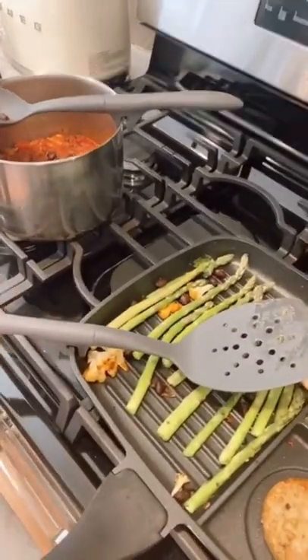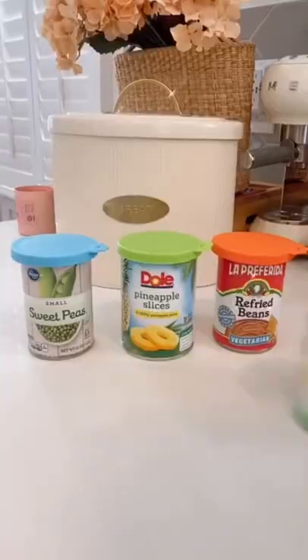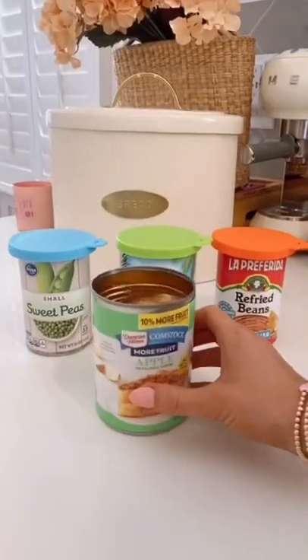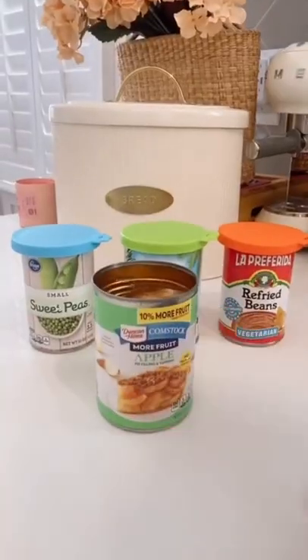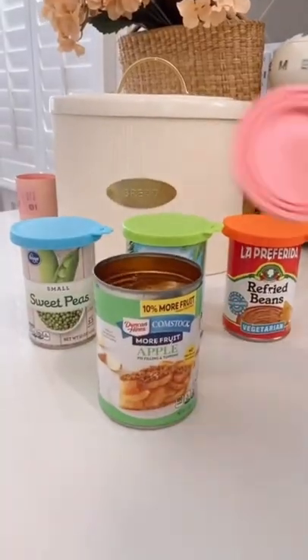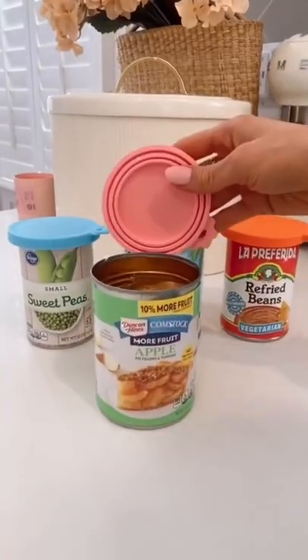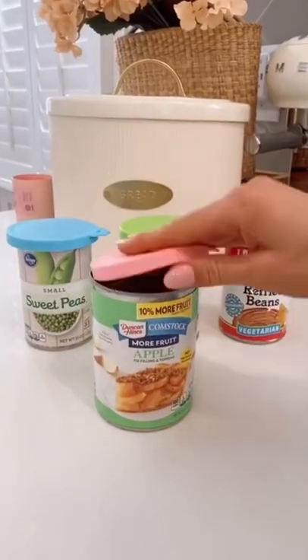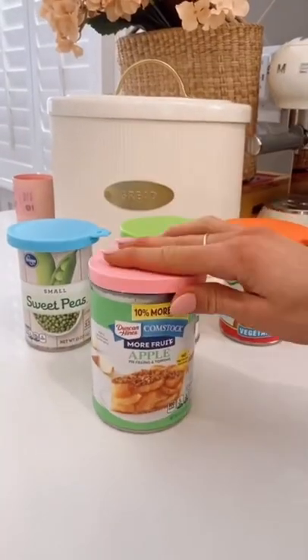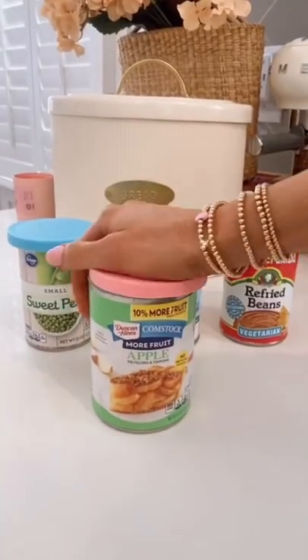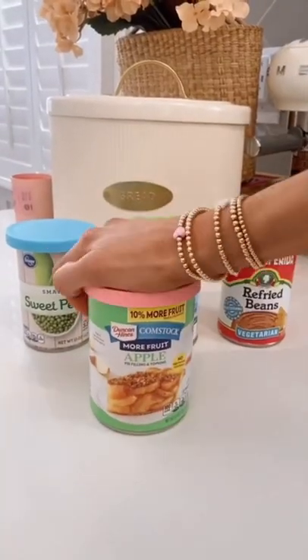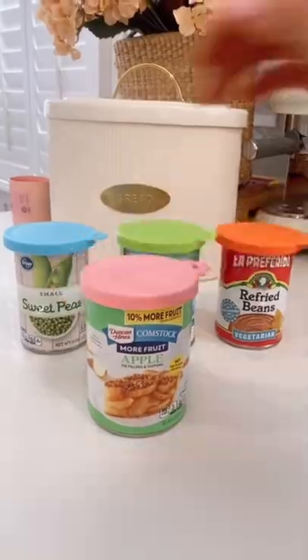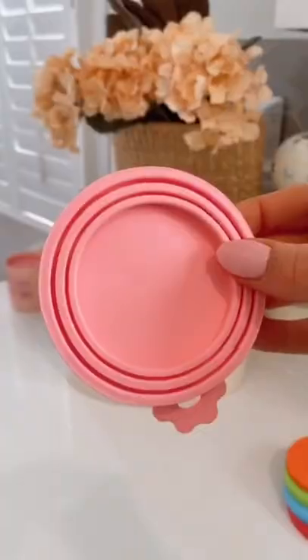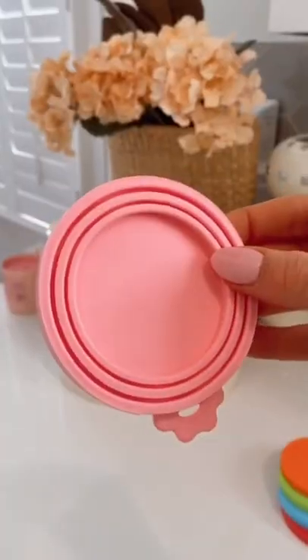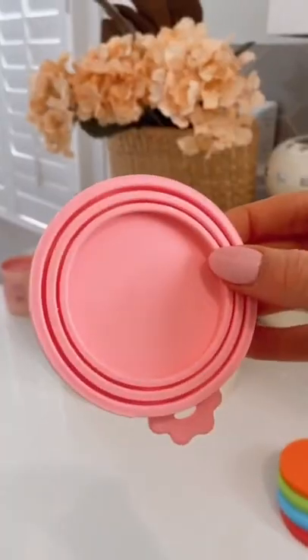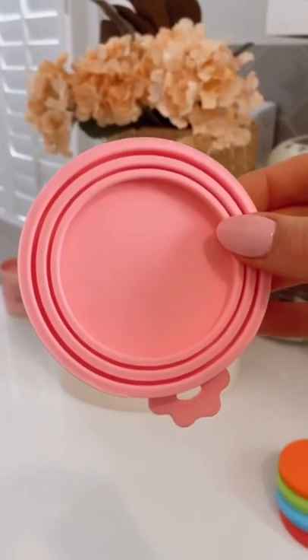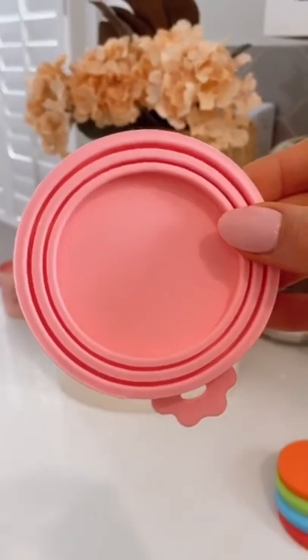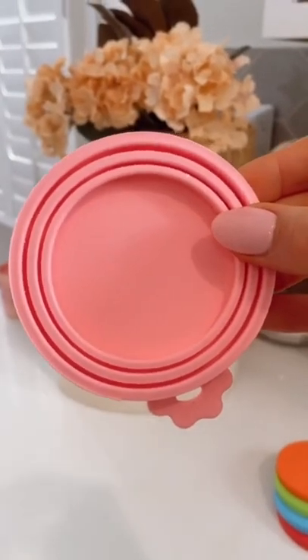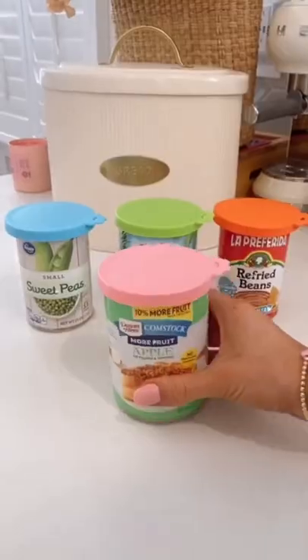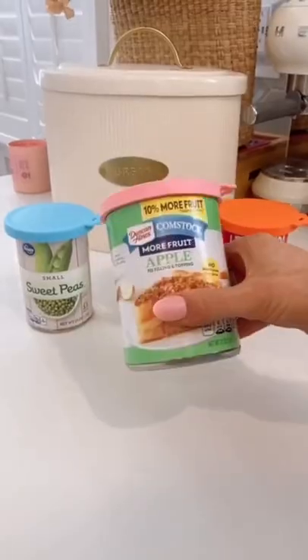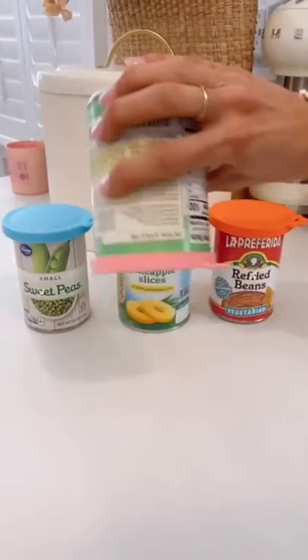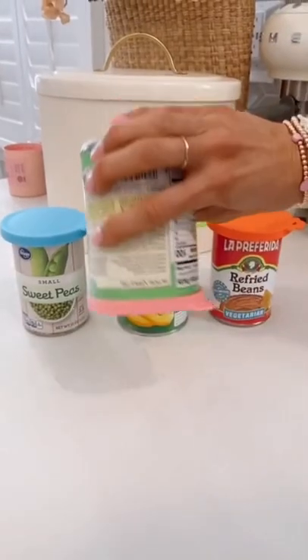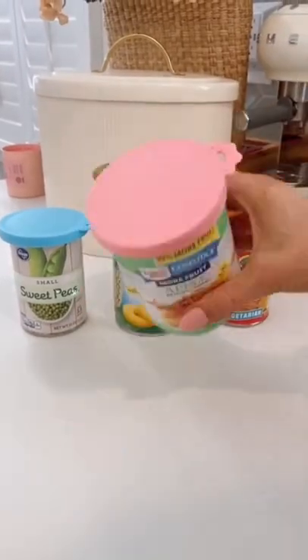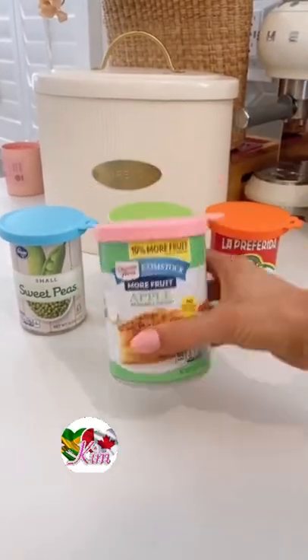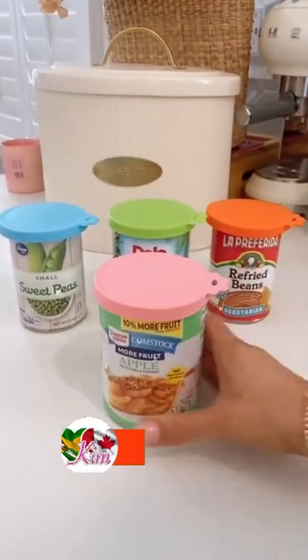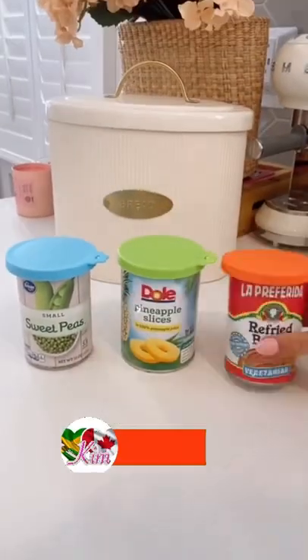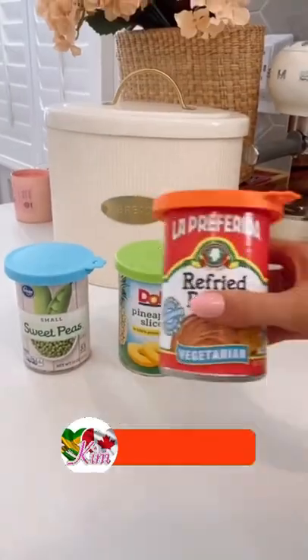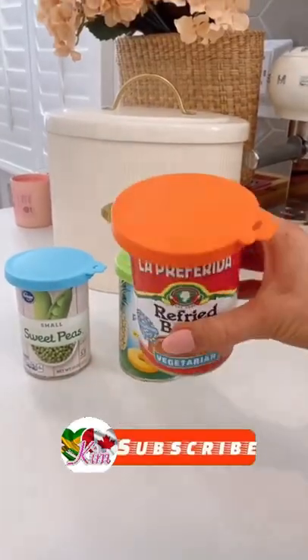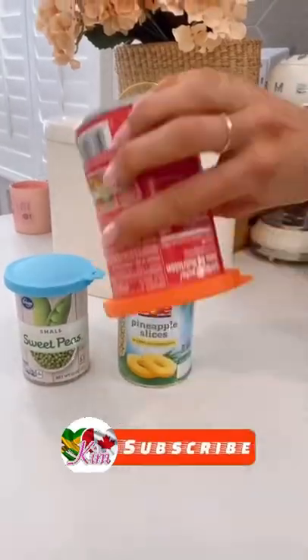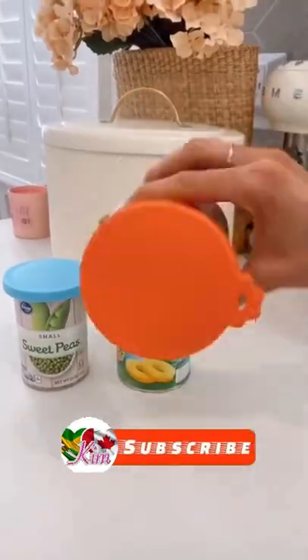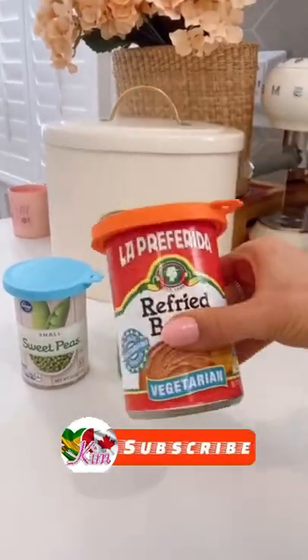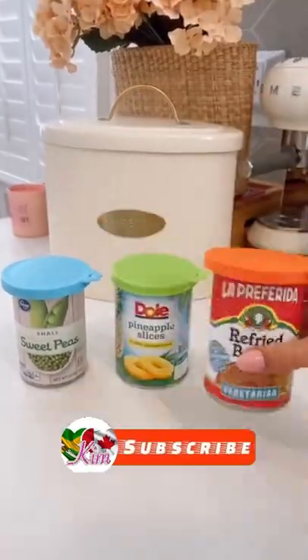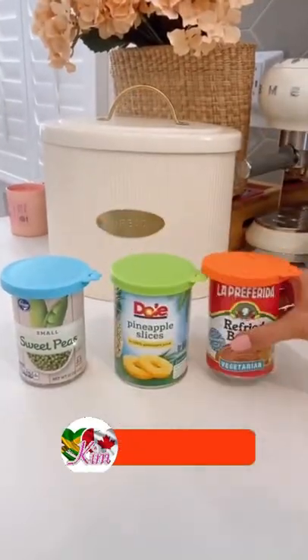Keep your canned goods fresh with these silicone covers. The grooves allow them to fit over most sized cans and give them a super secure fit.